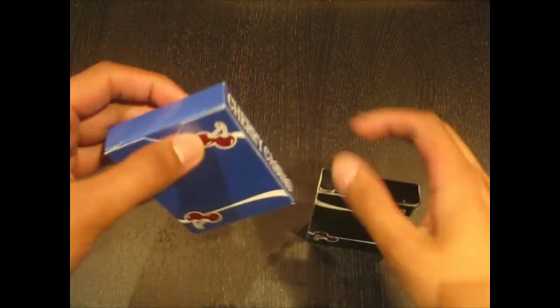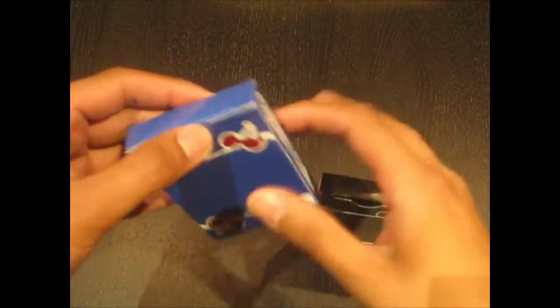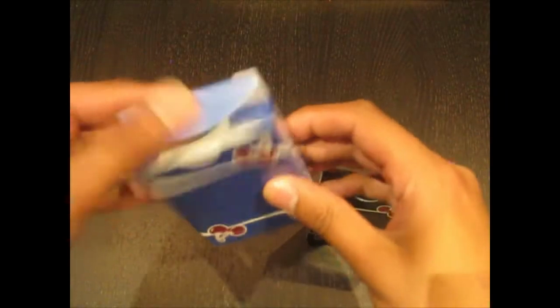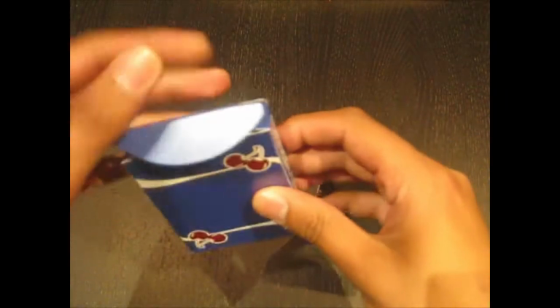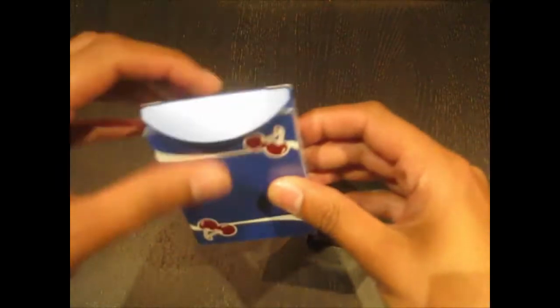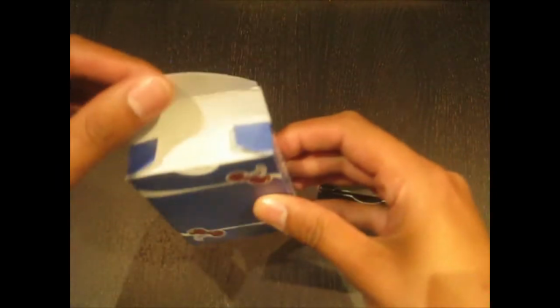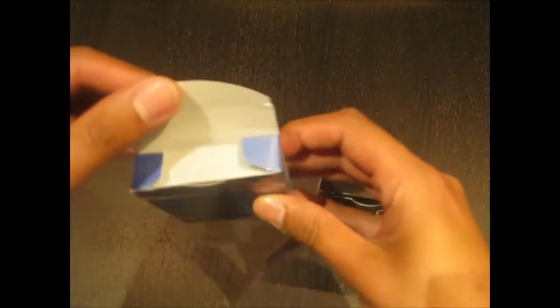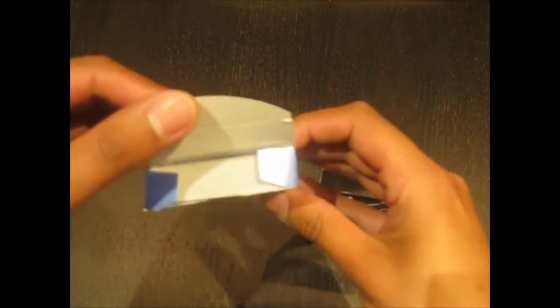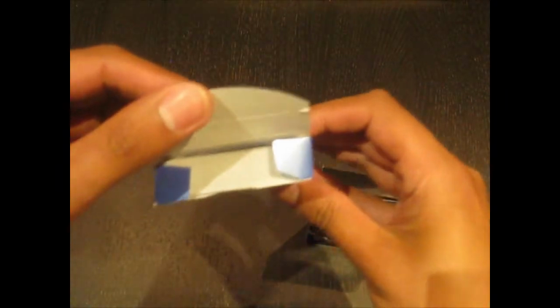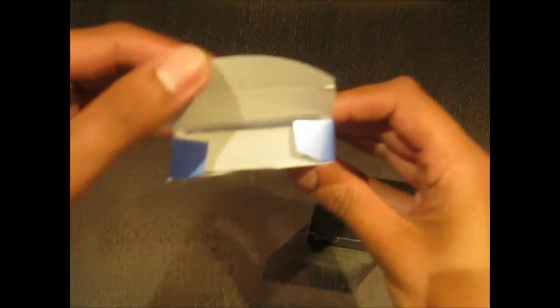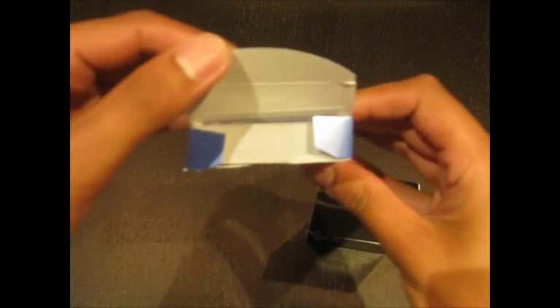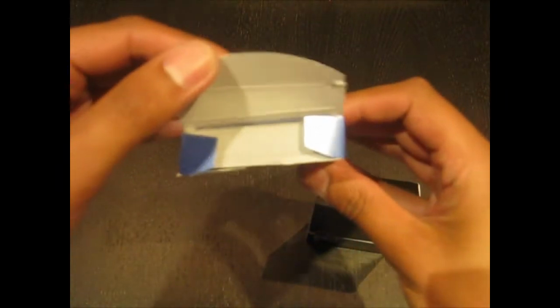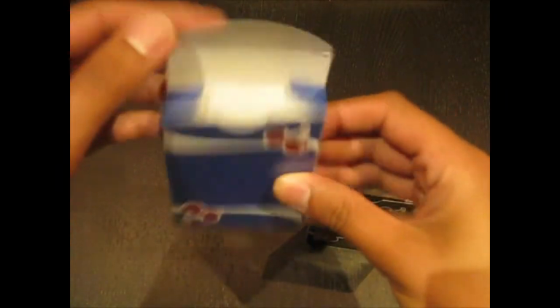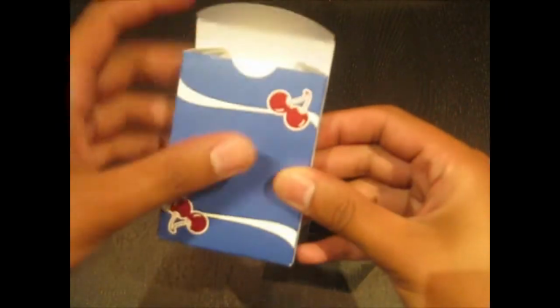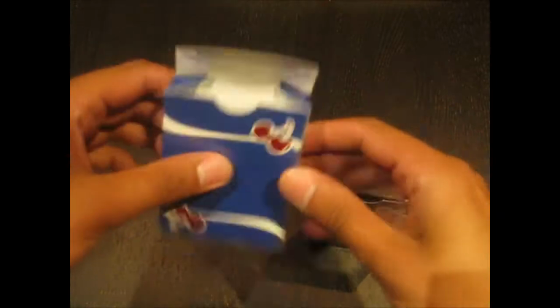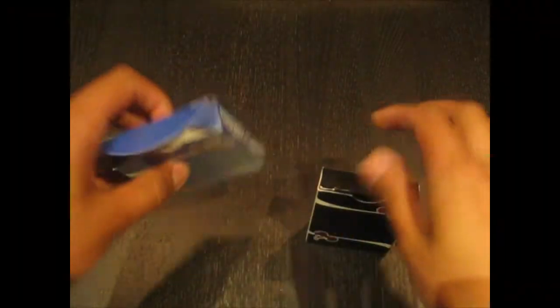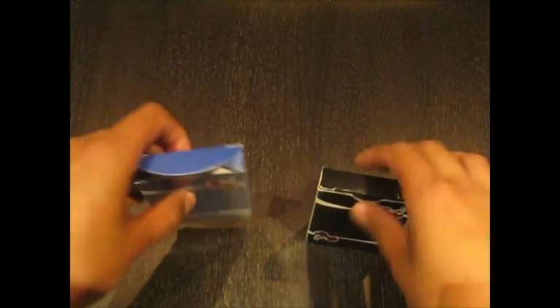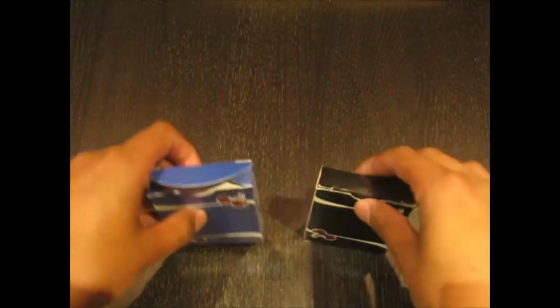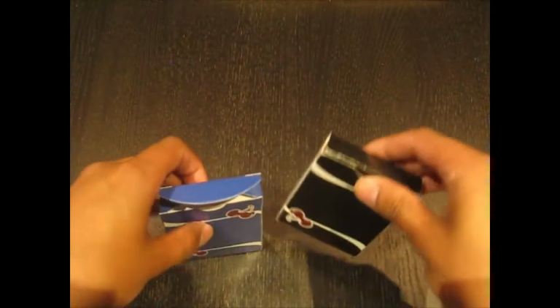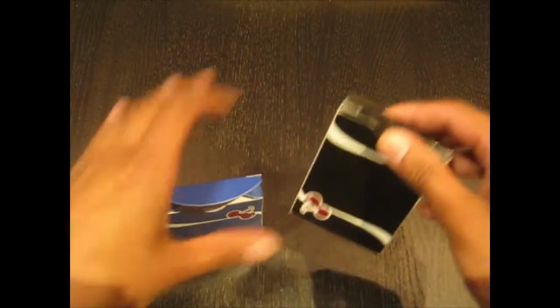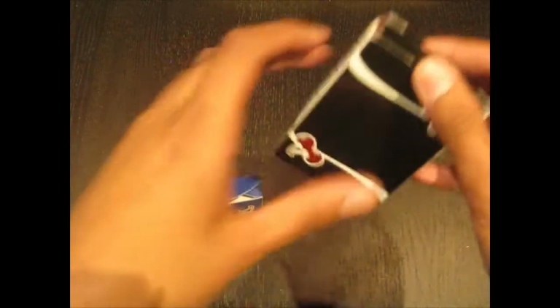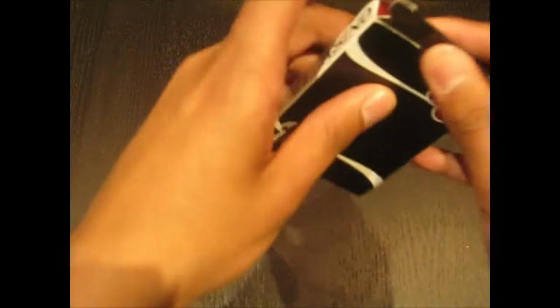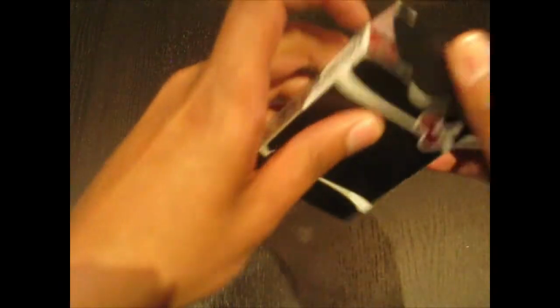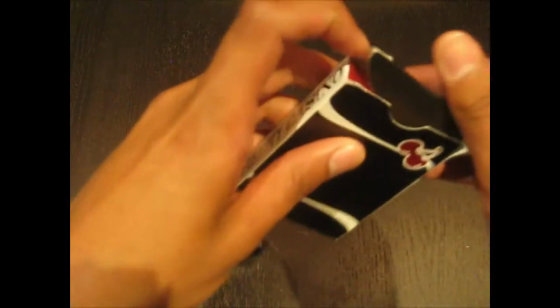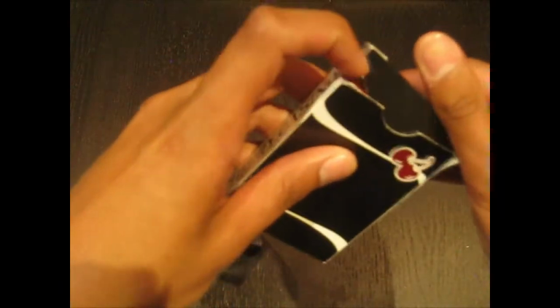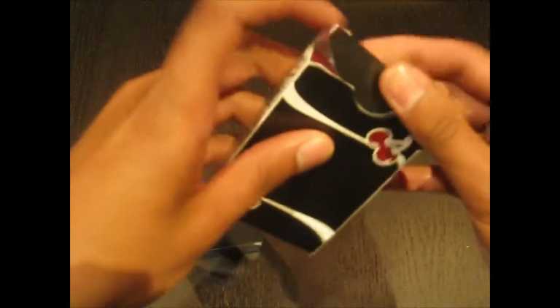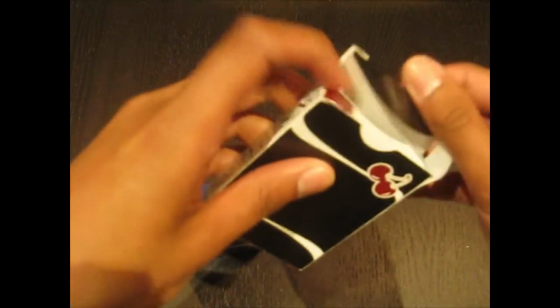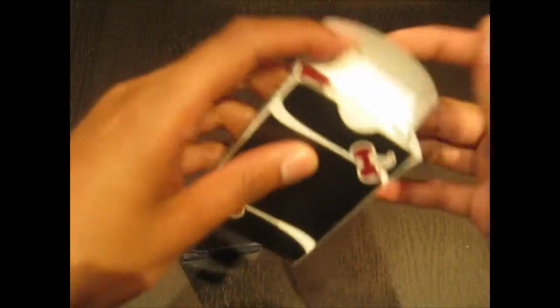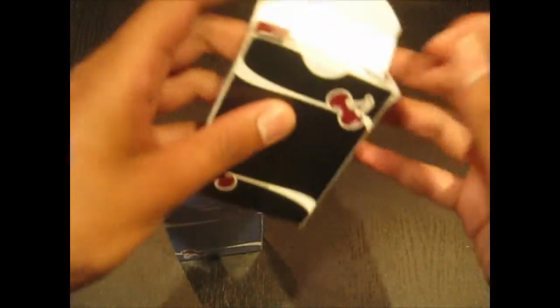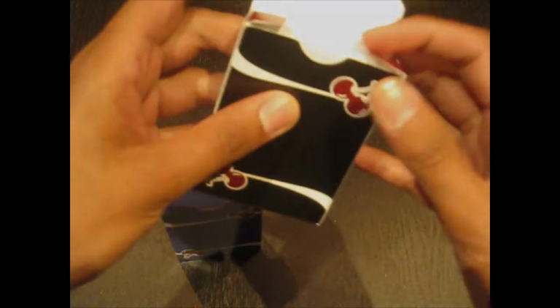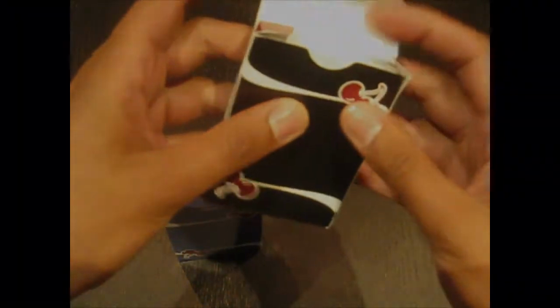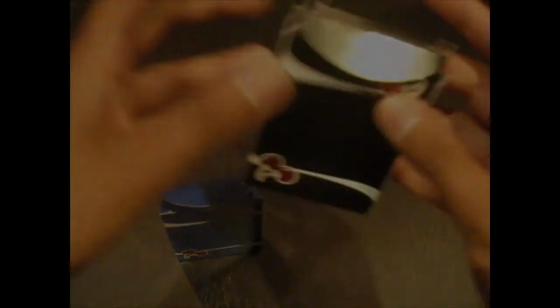If we open the tuck case up, there's nothing on the flap, nothing on the interior of the case. It's very simple, very elegant, very to the point.